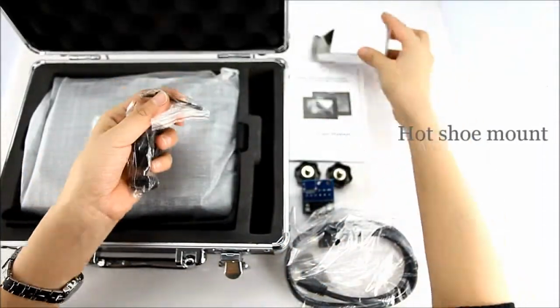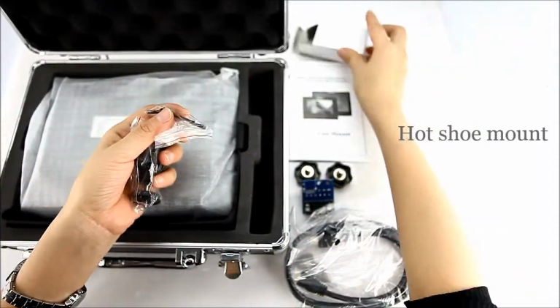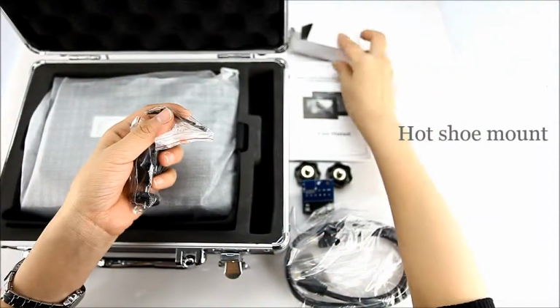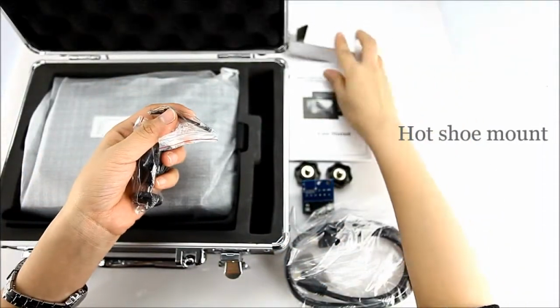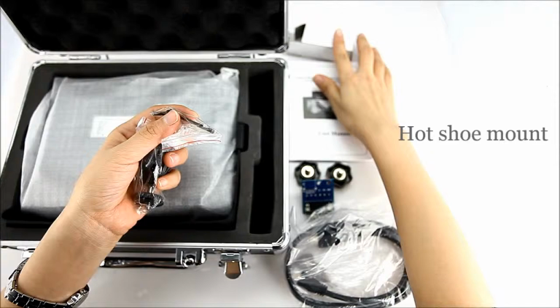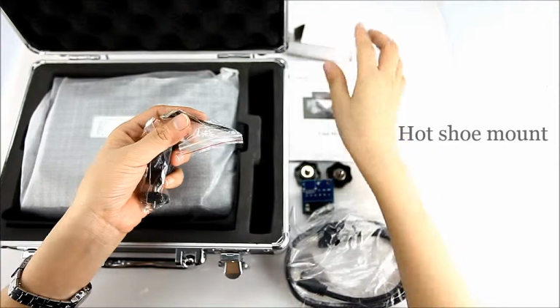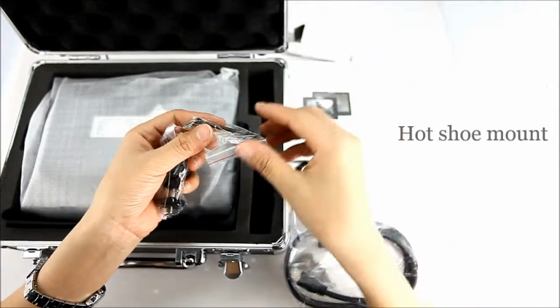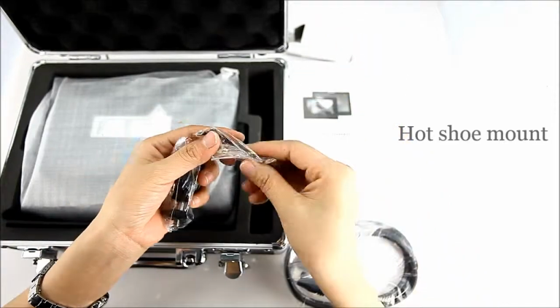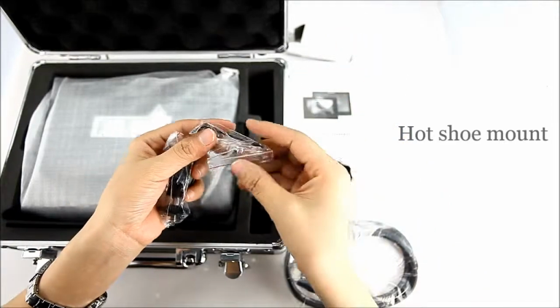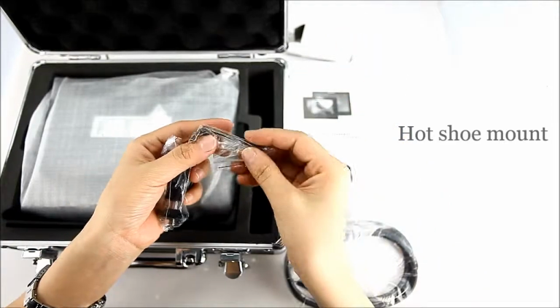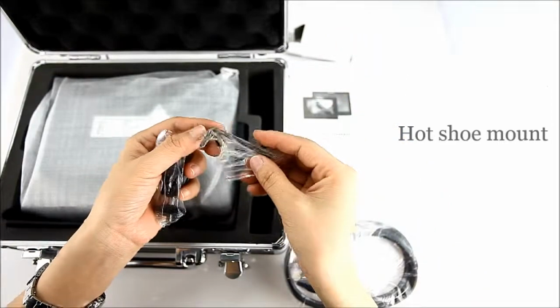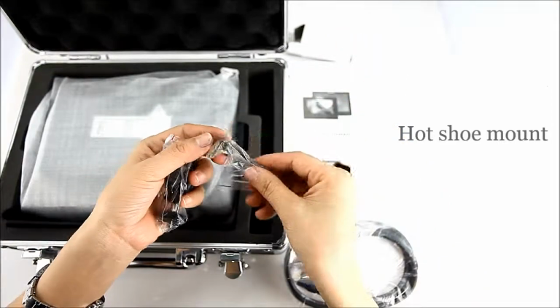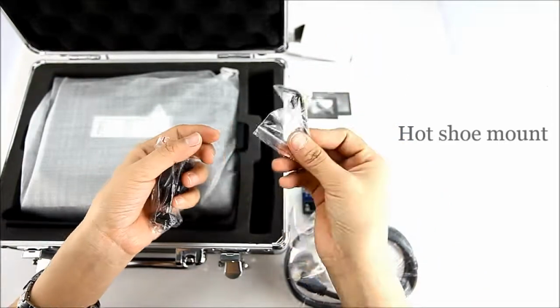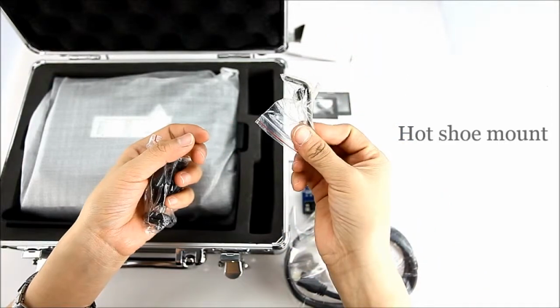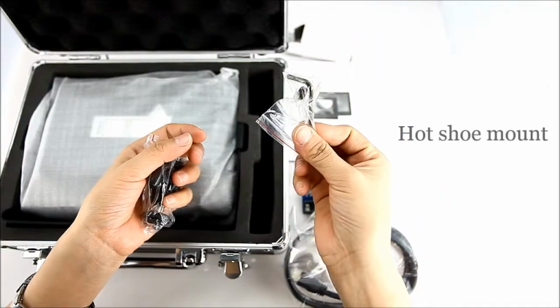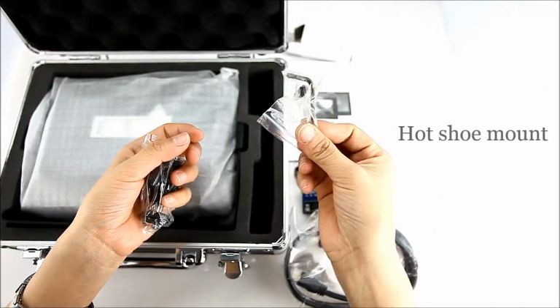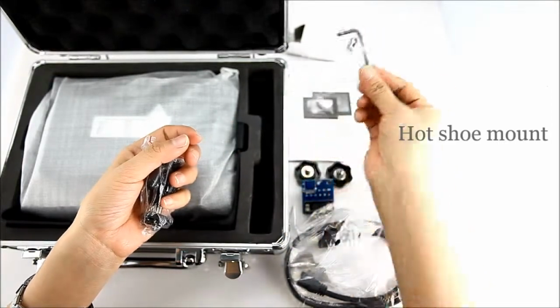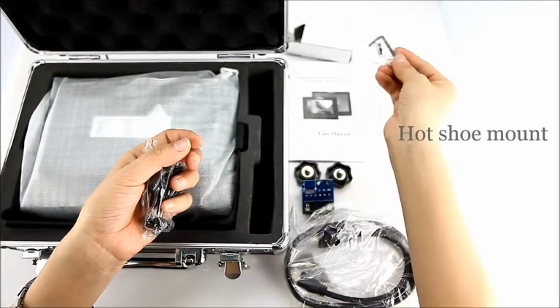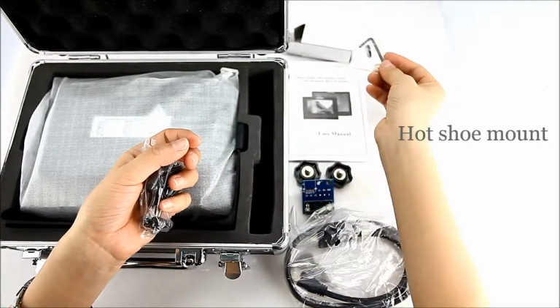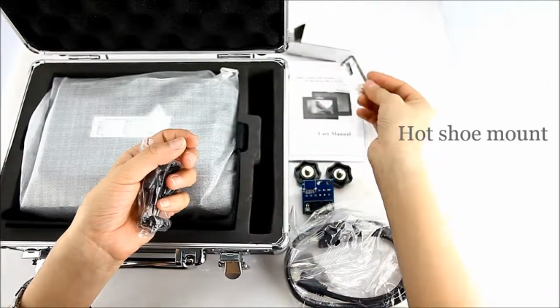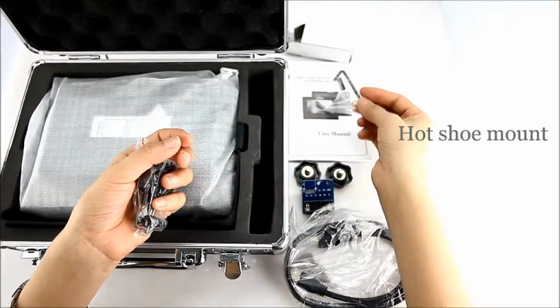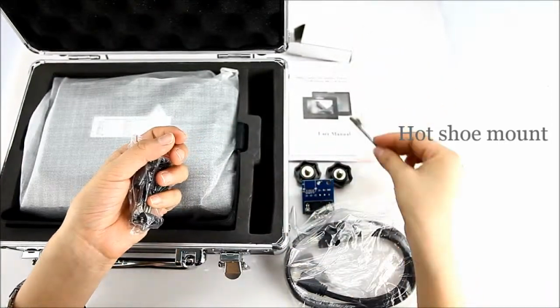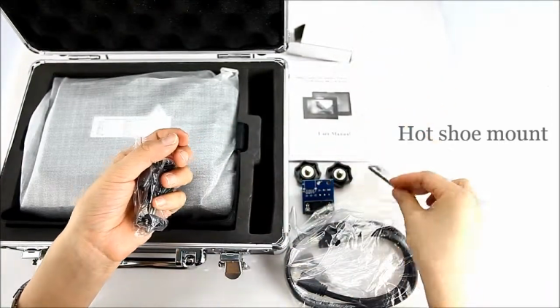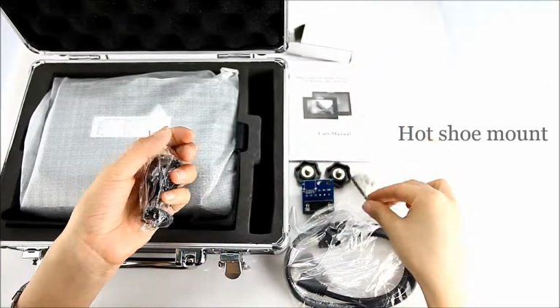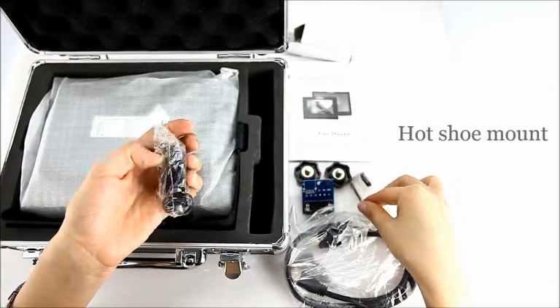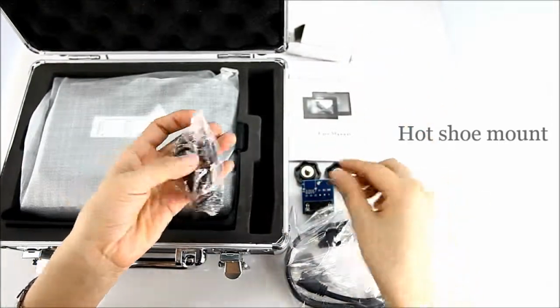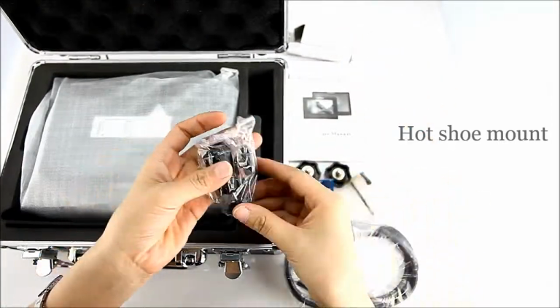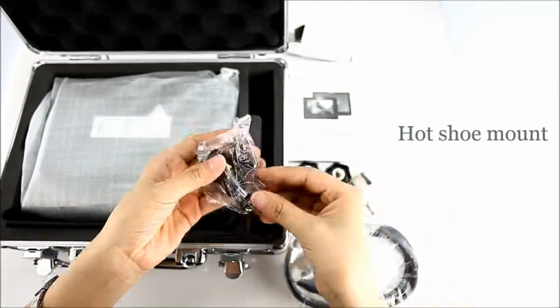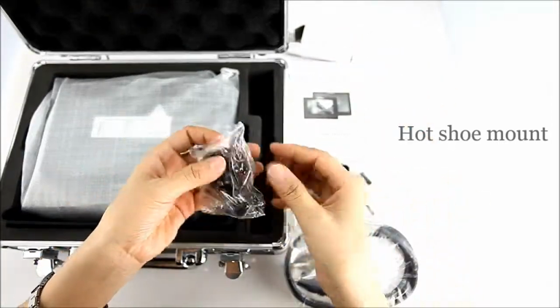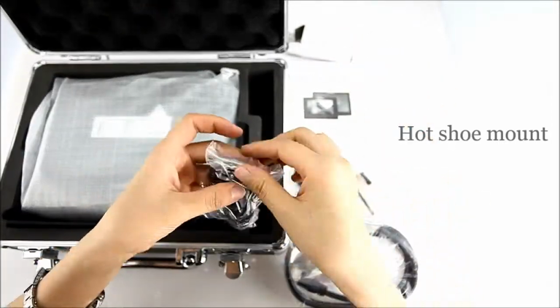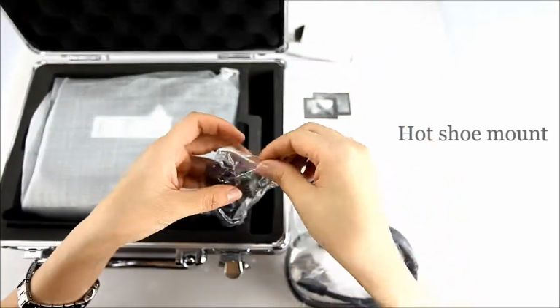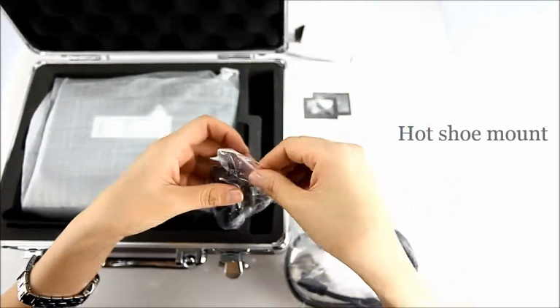Hot shoe mount. You can use it to install the monitor on a DSLR camera.